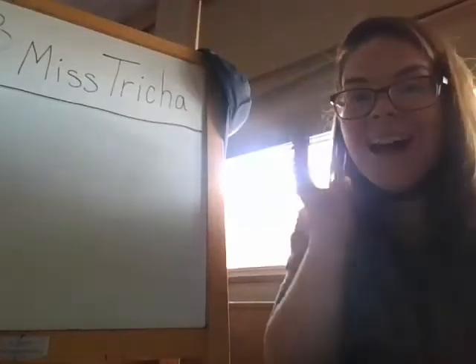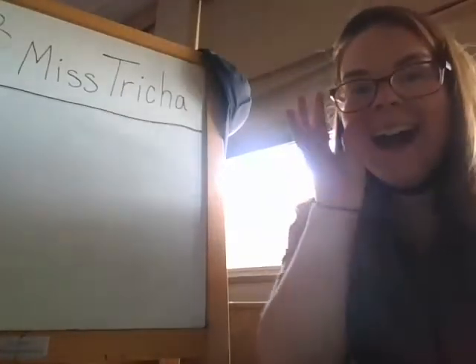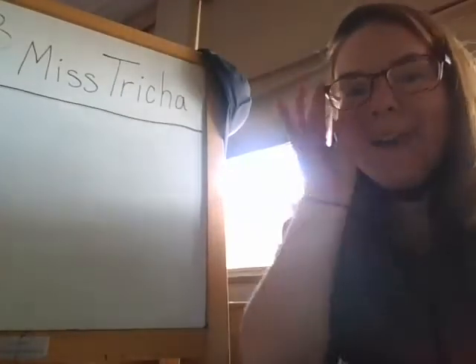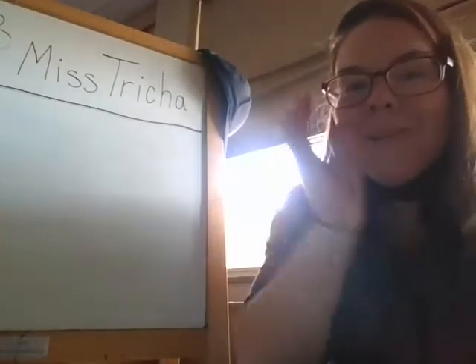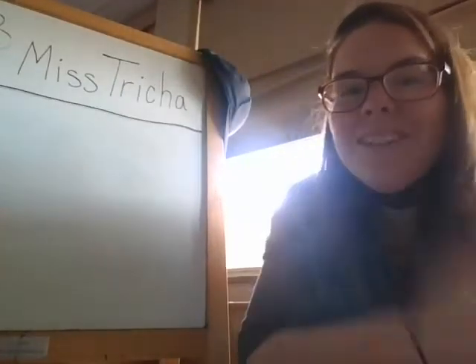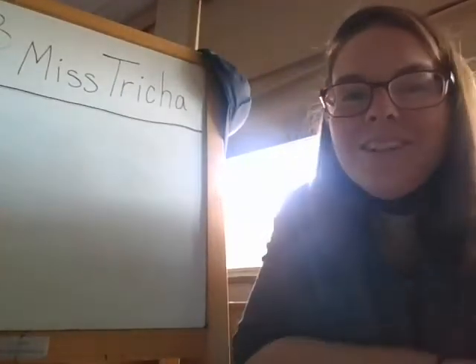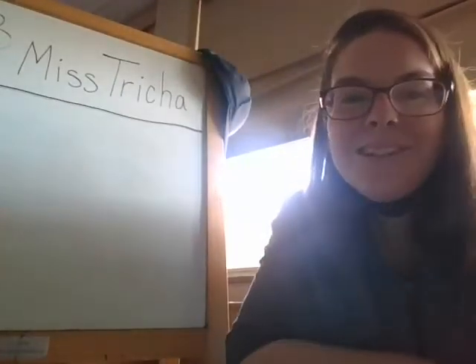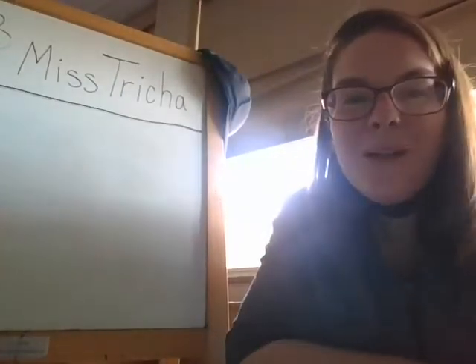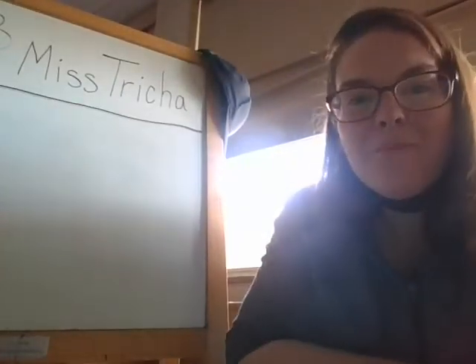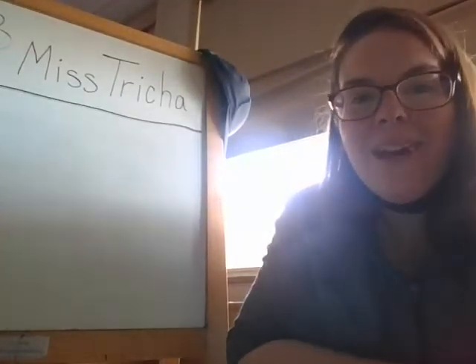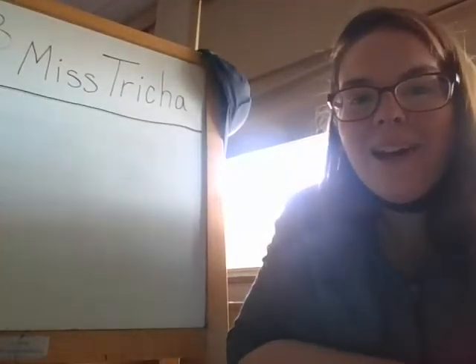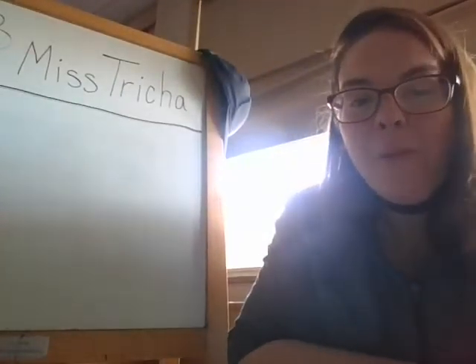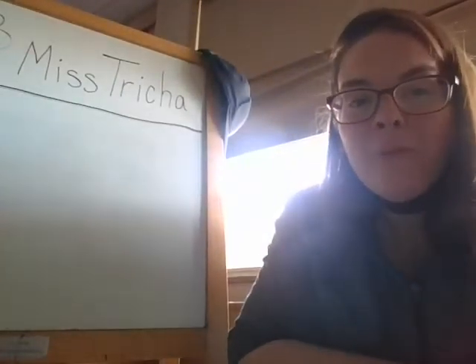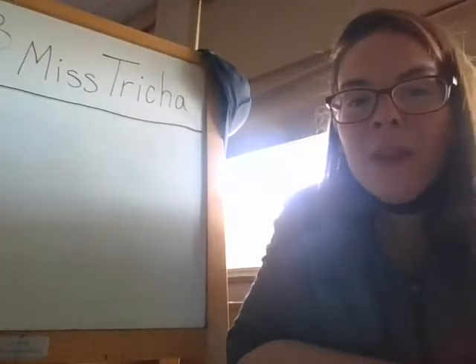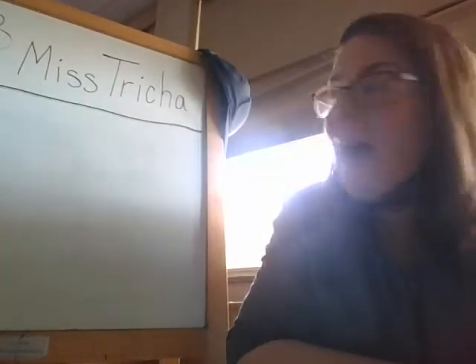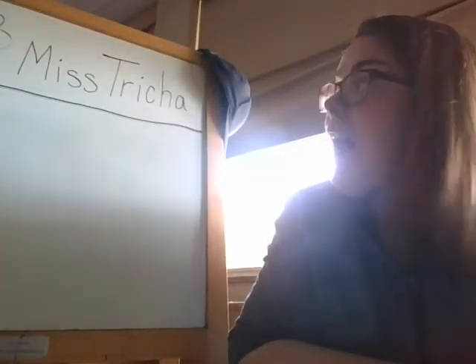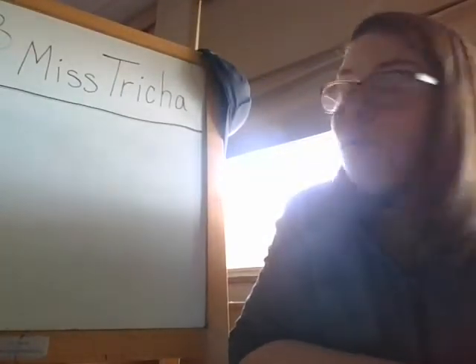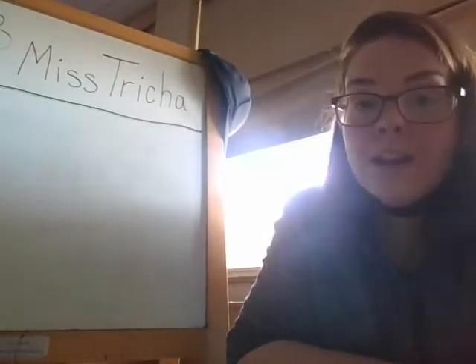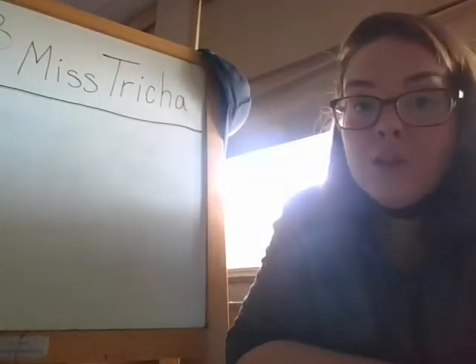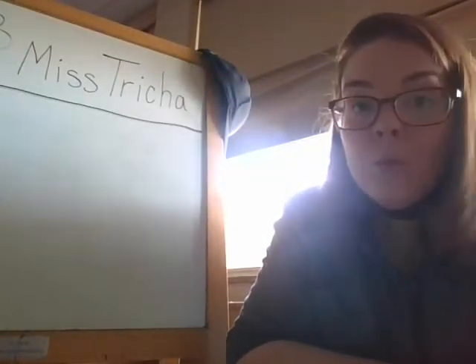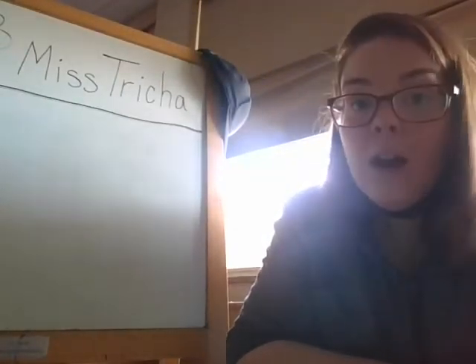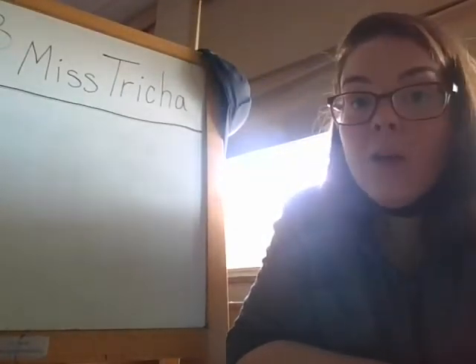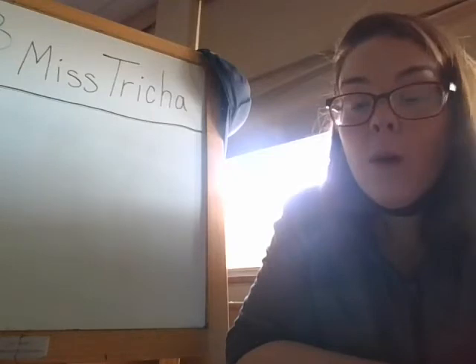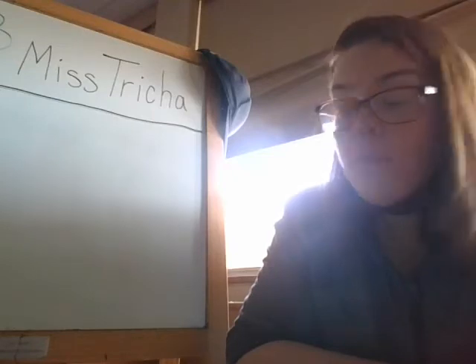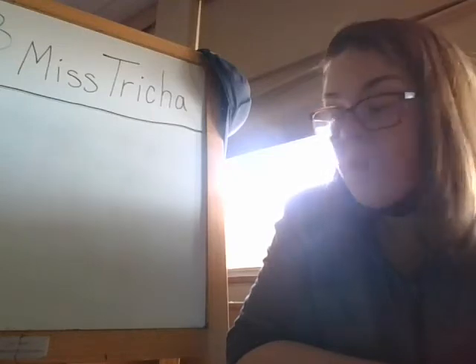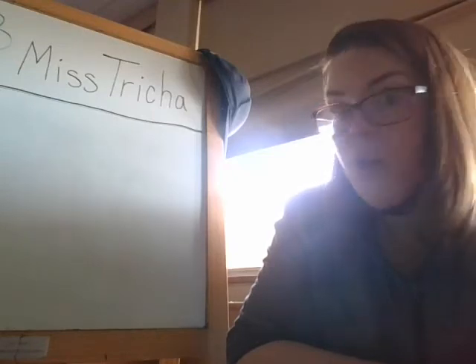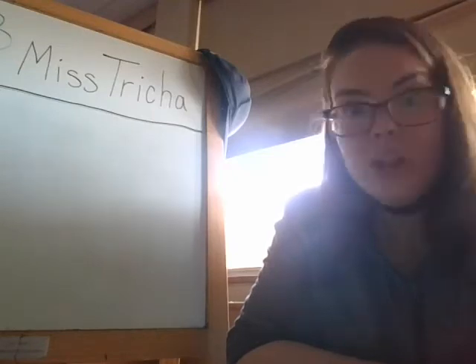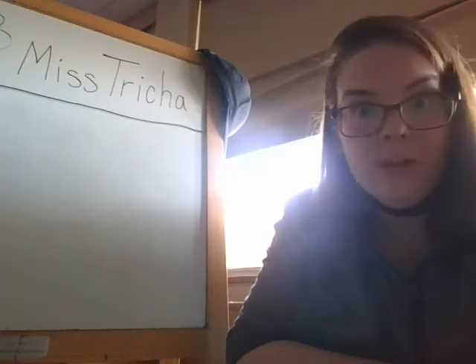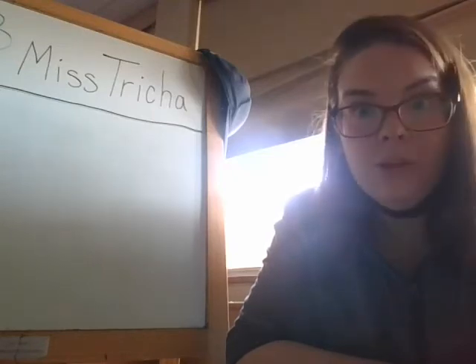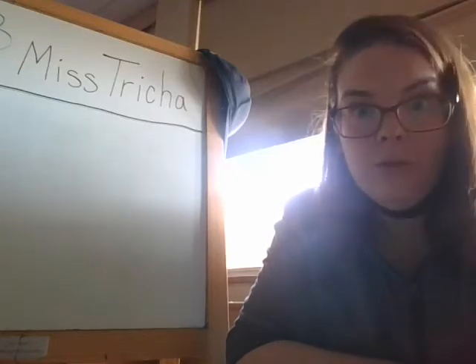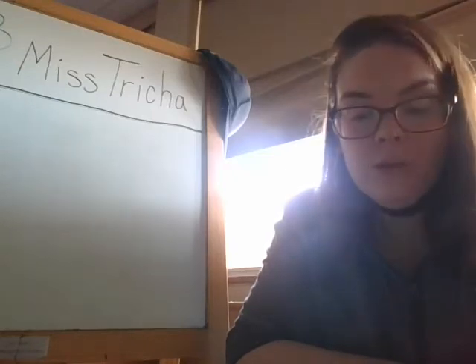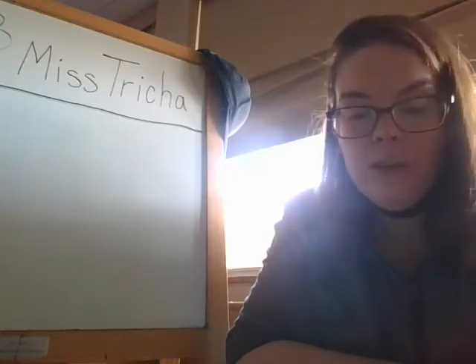Hi, boys and girls. Welcome back. I wanted to do one more project with you this week.